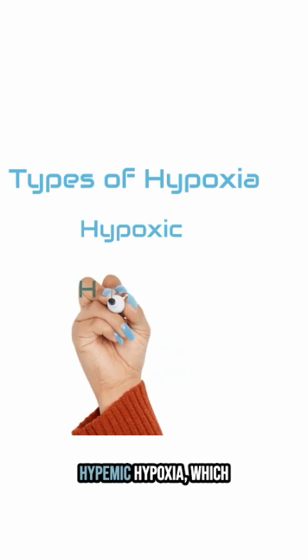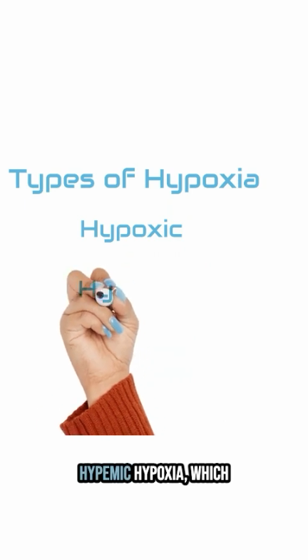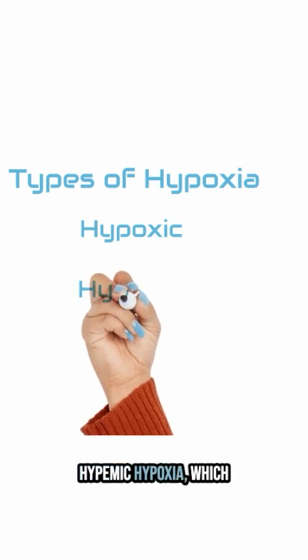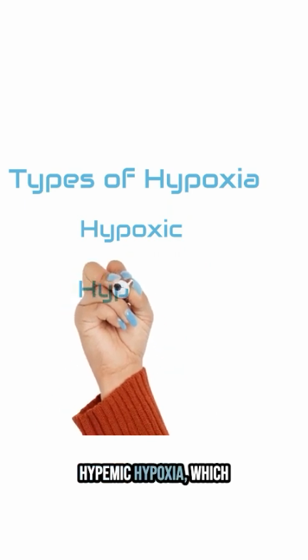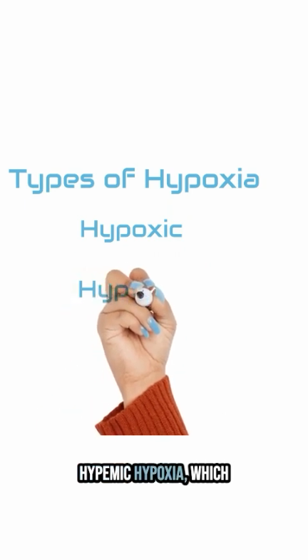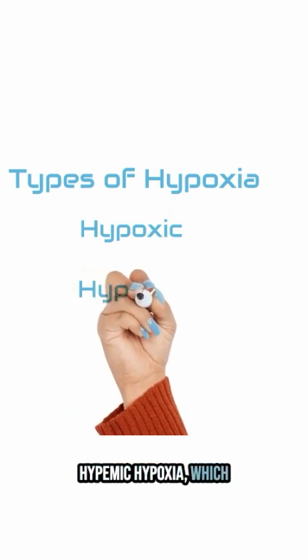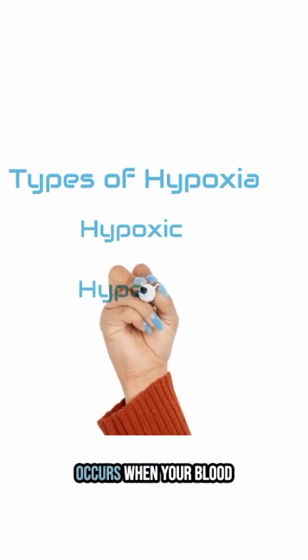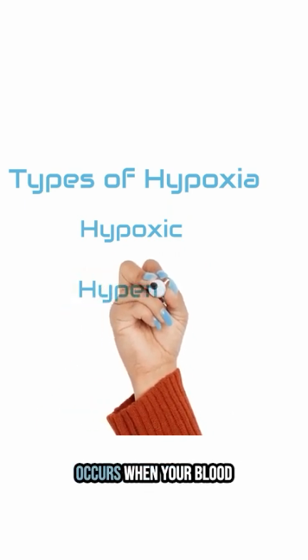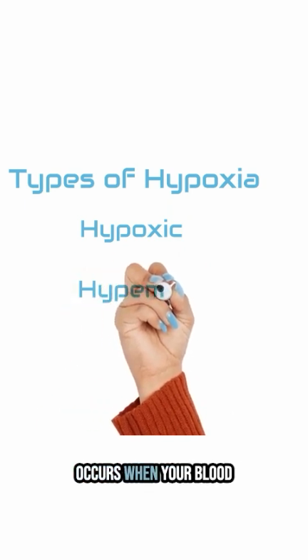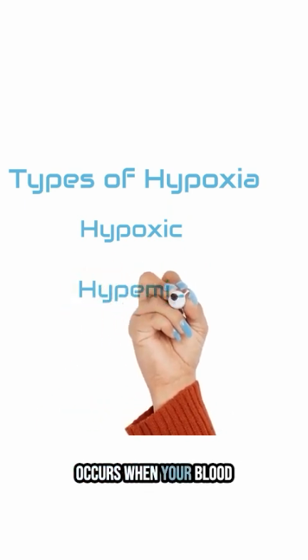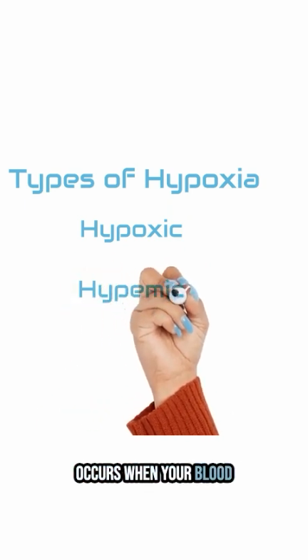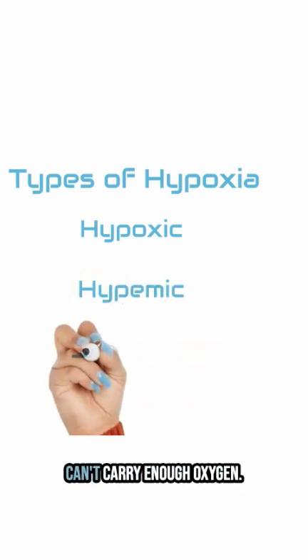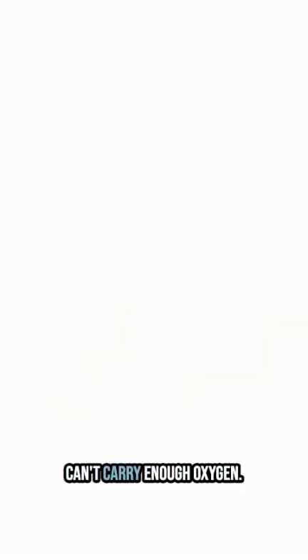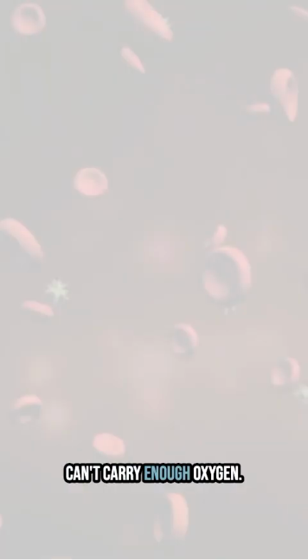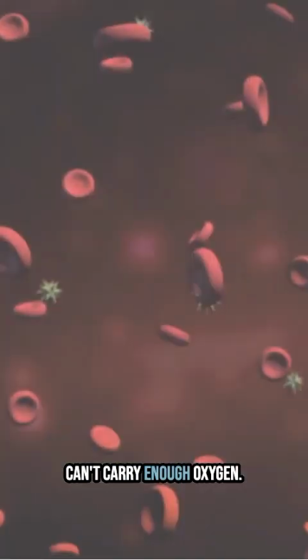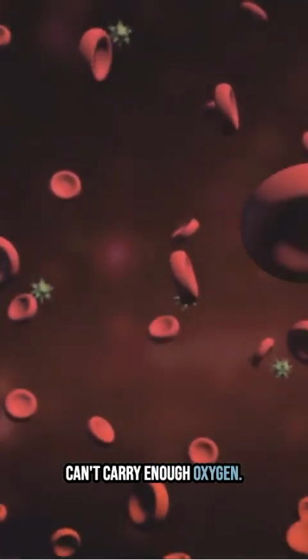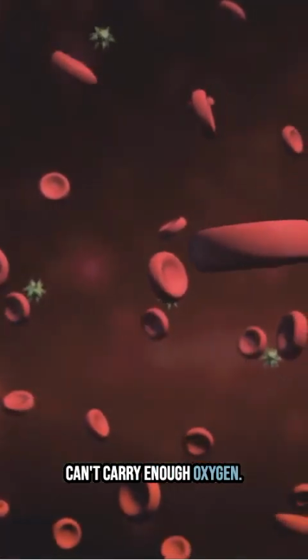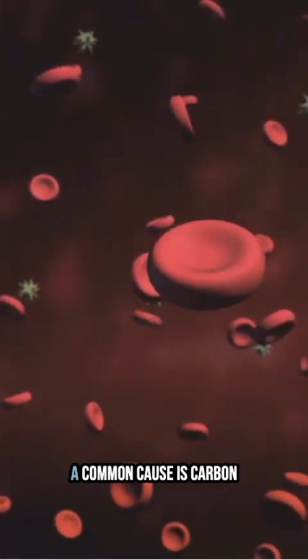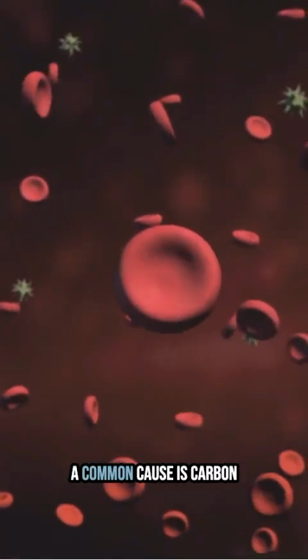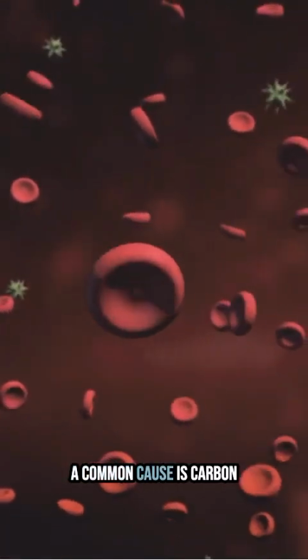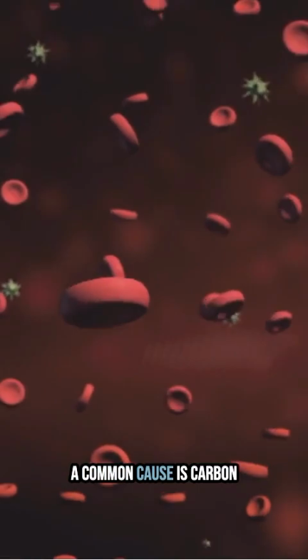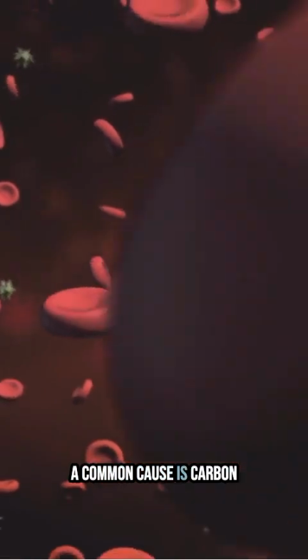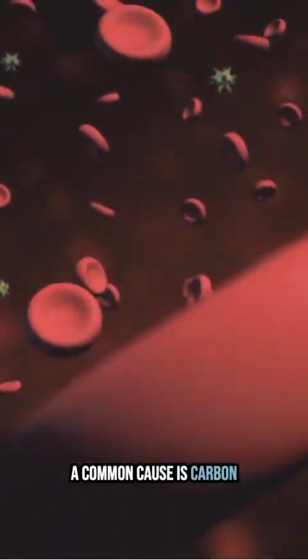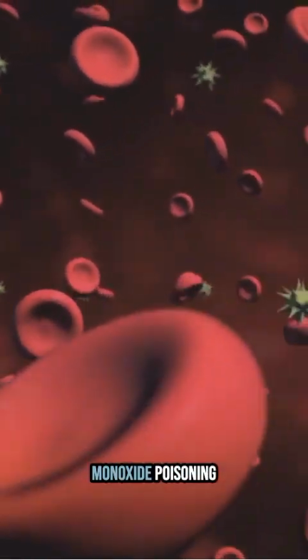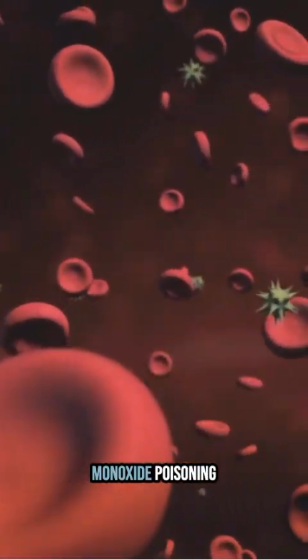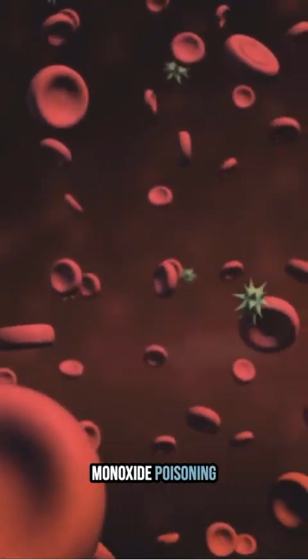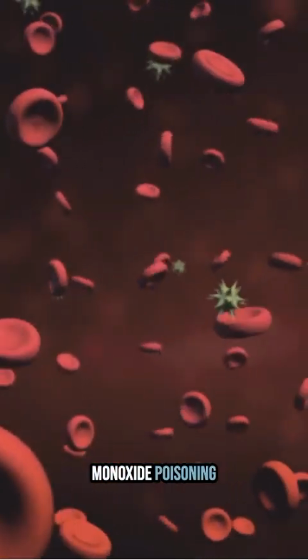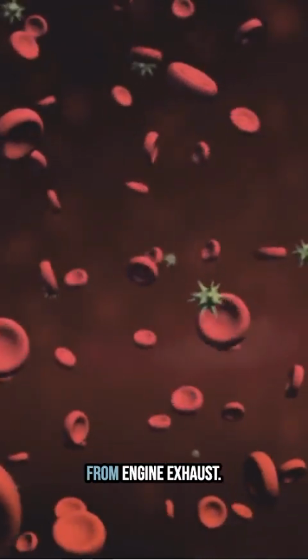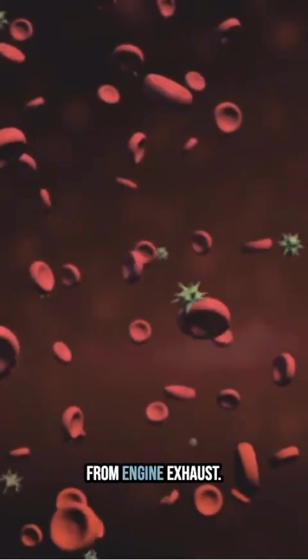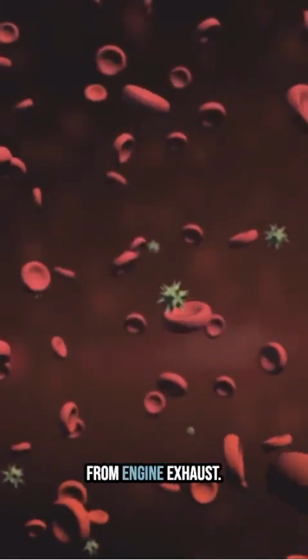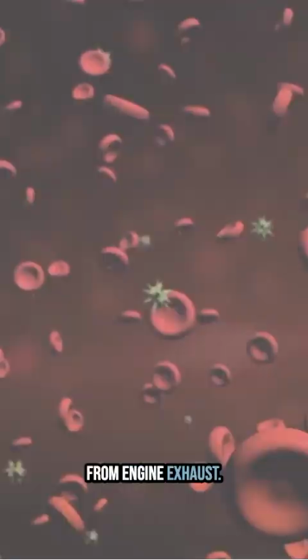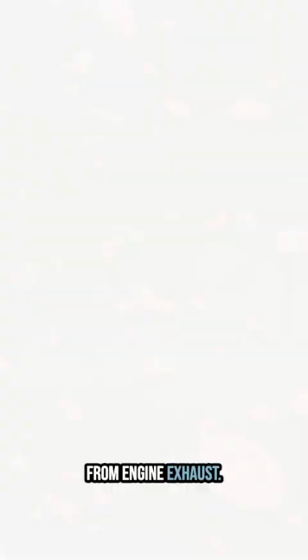Hypemic hypoxia, which occurs when your blood can't carry enough oxygen. A common cause is carbon monoxide poisoning from engine exhaust.